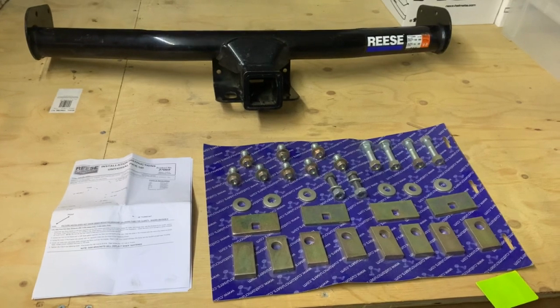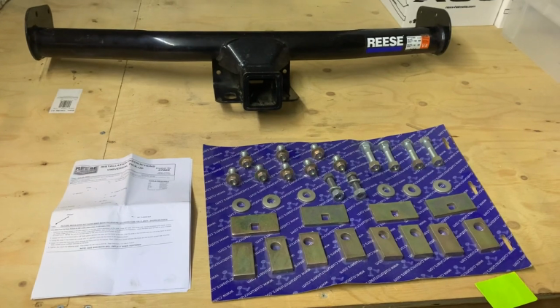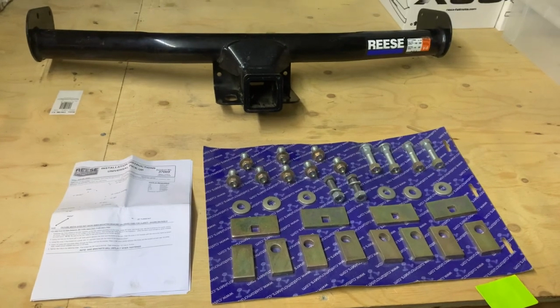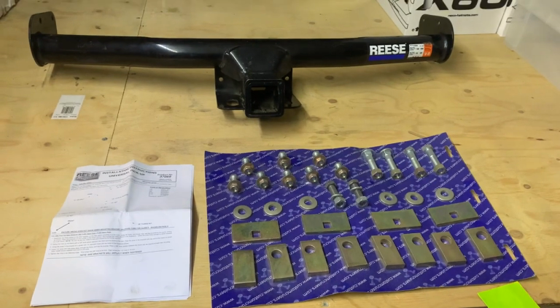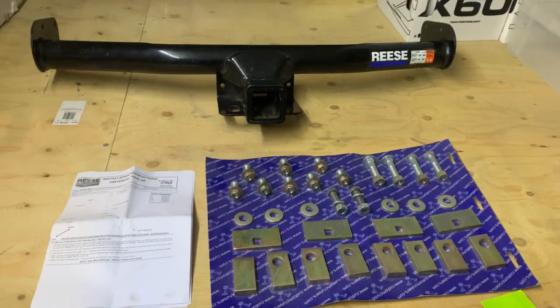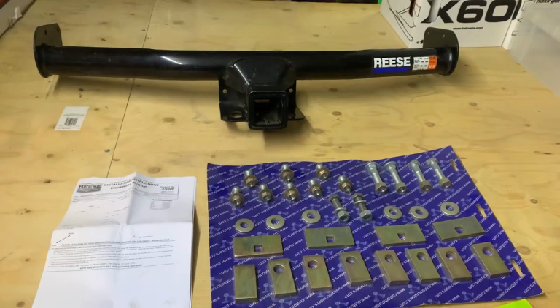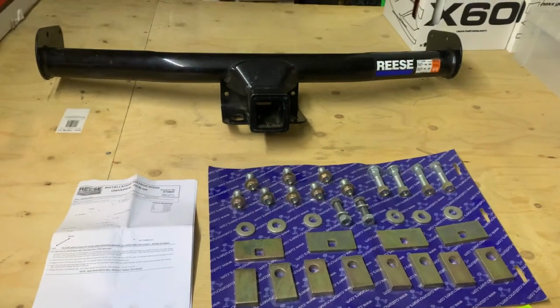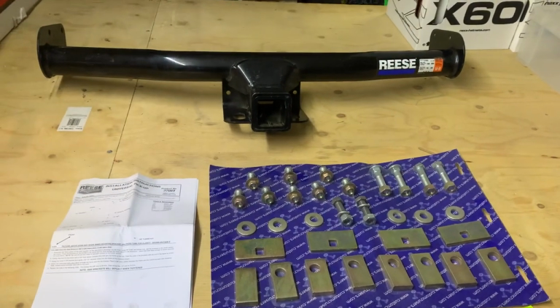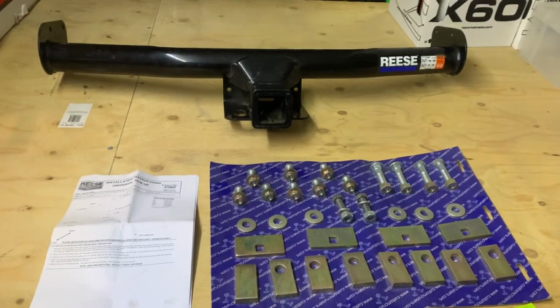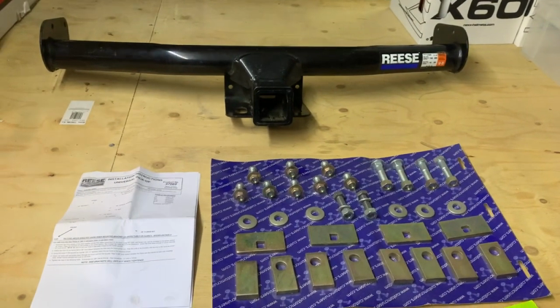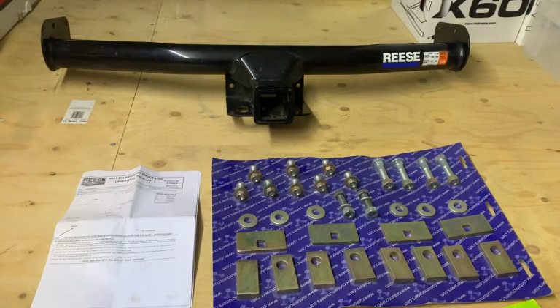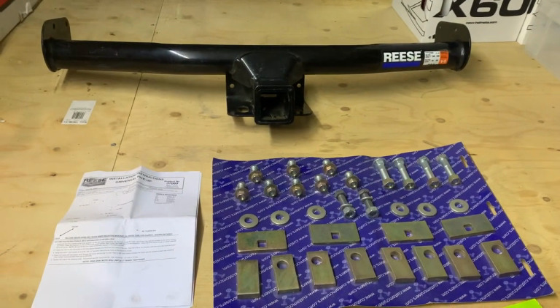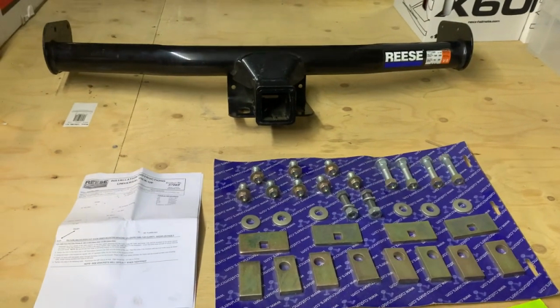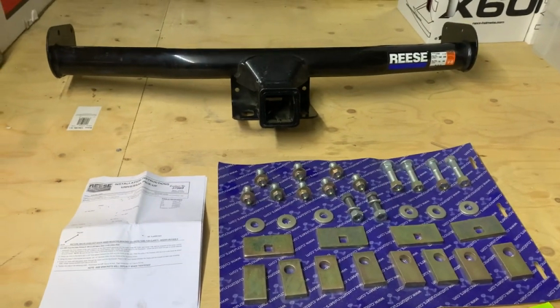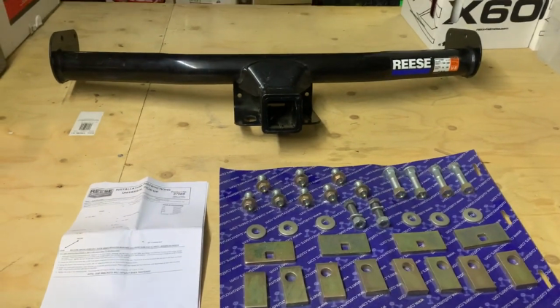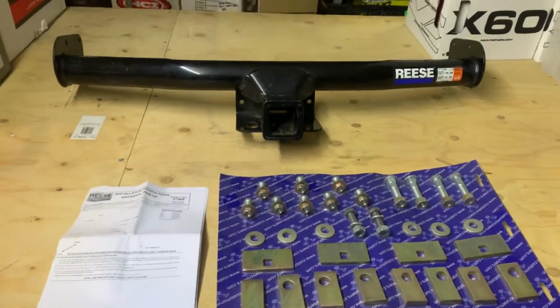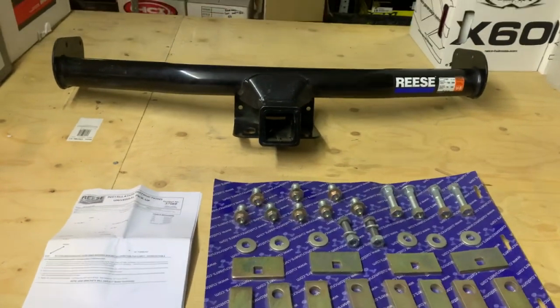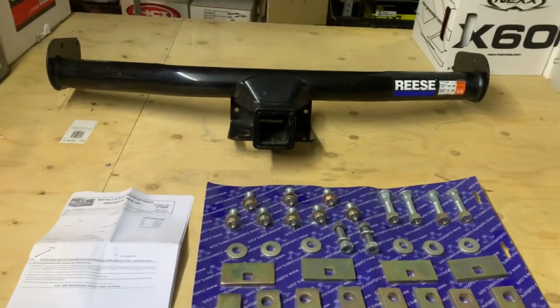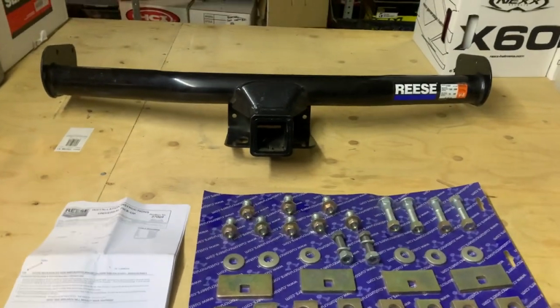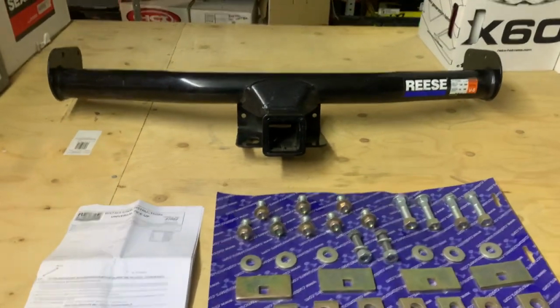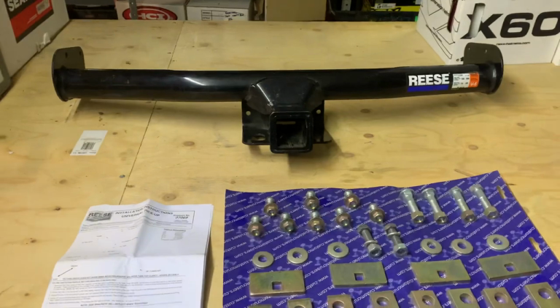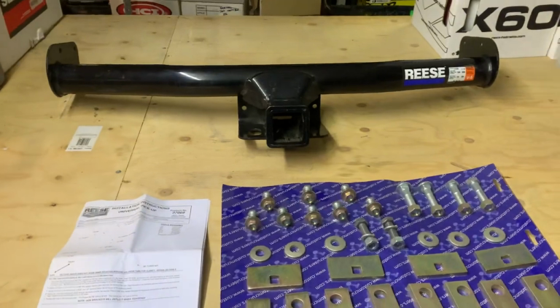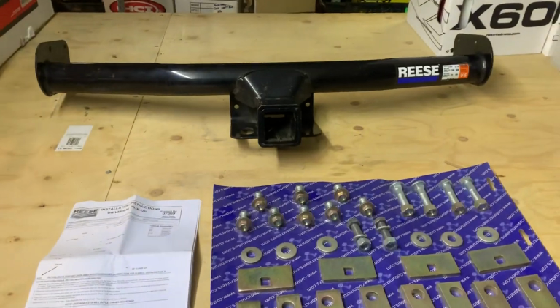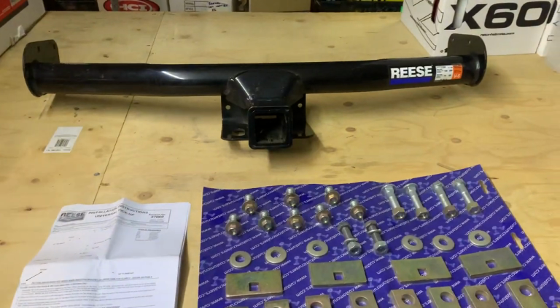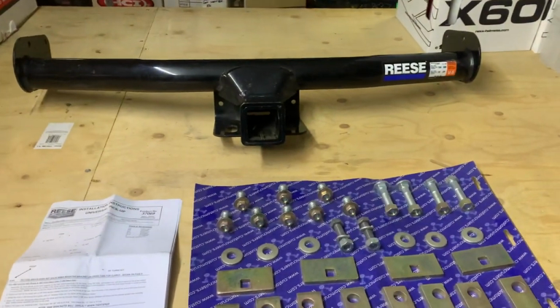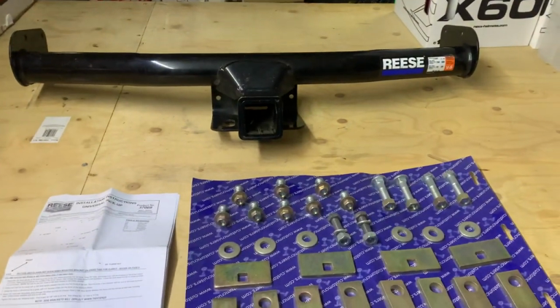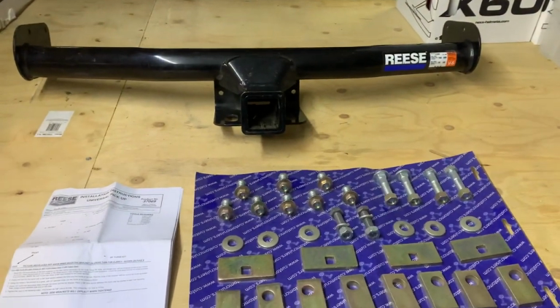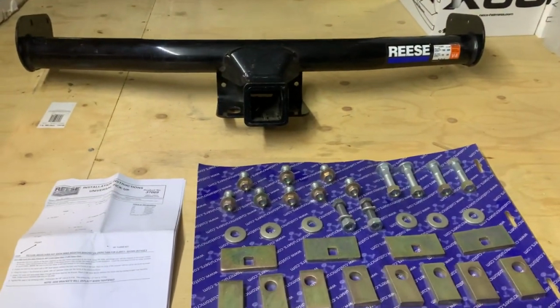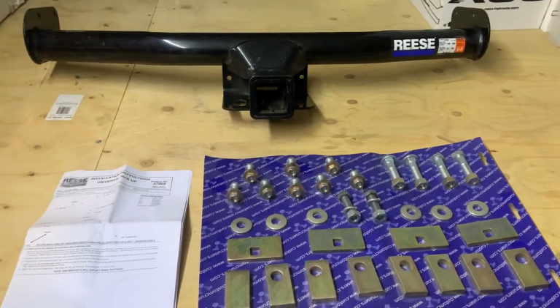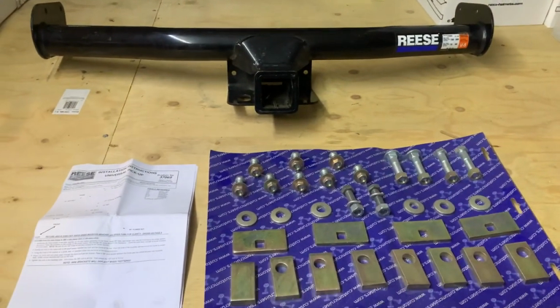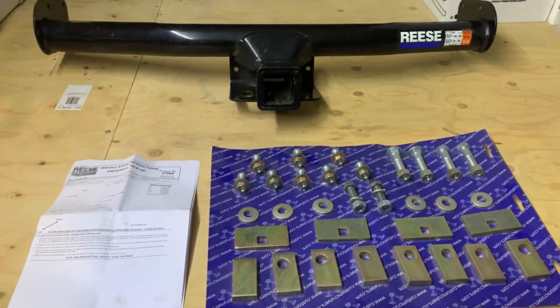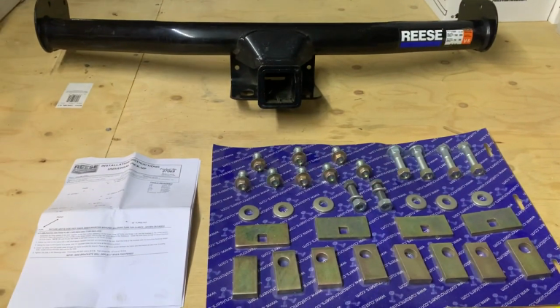Hi, it's Mike from Custom Cruises. You got a pickup — proper old-fashioned one, decently made, not the modern ones.